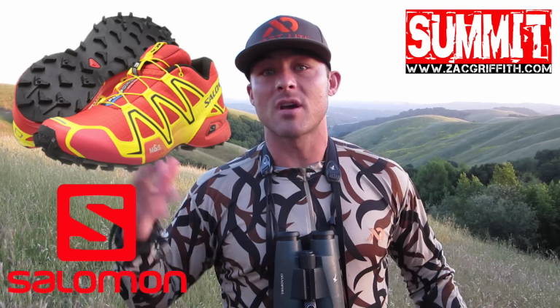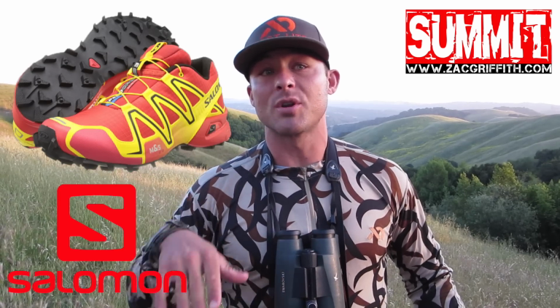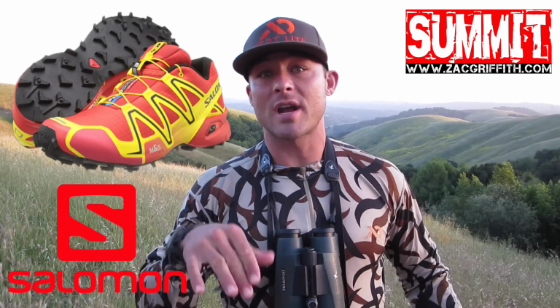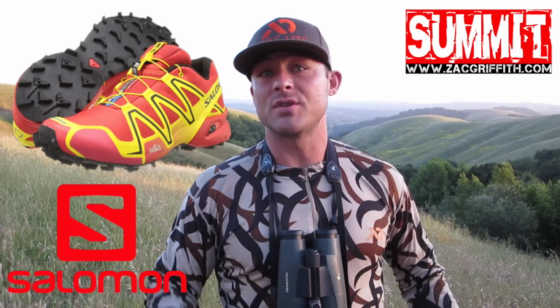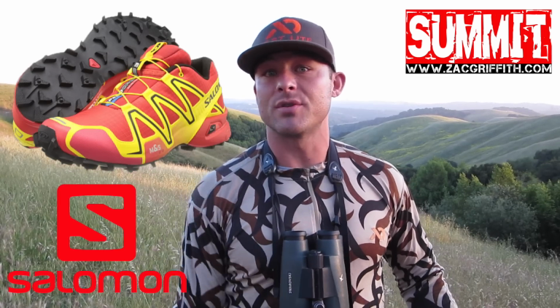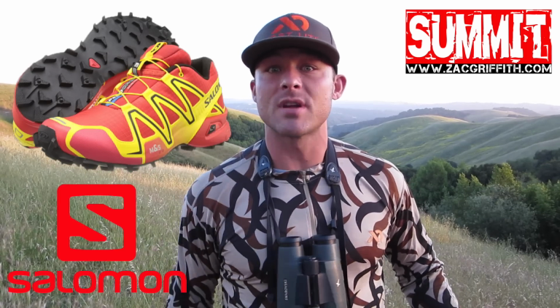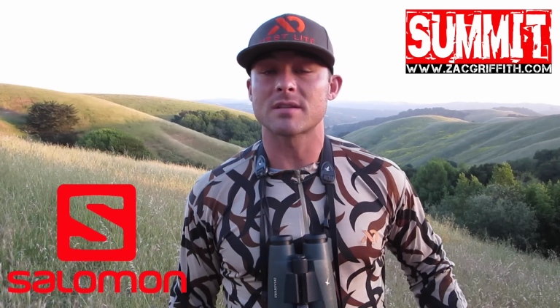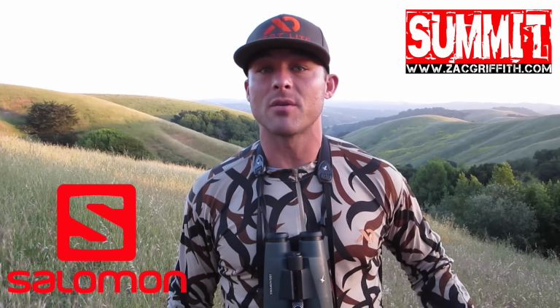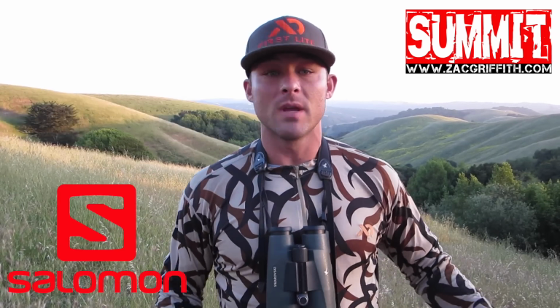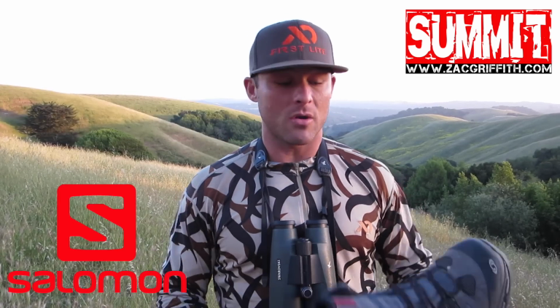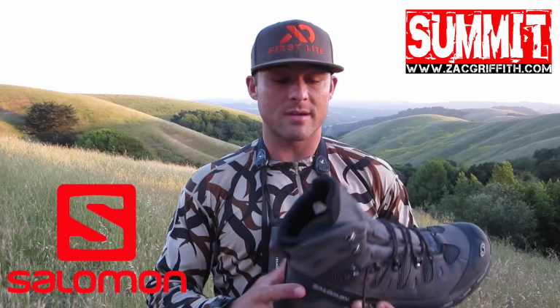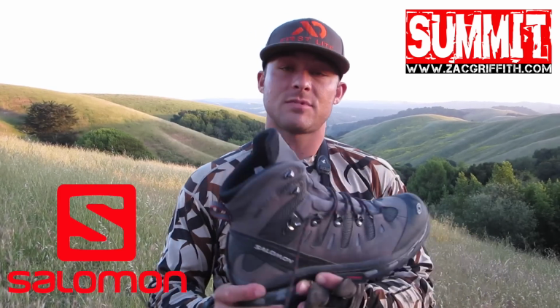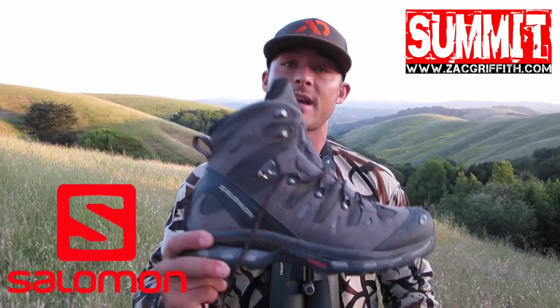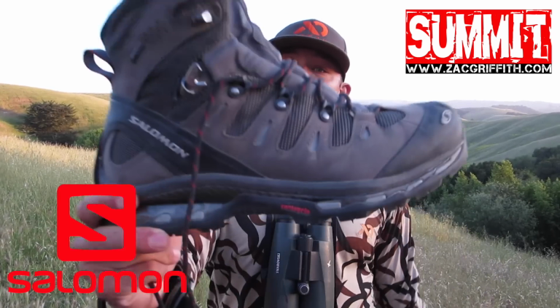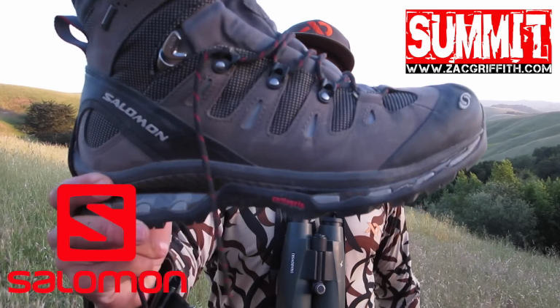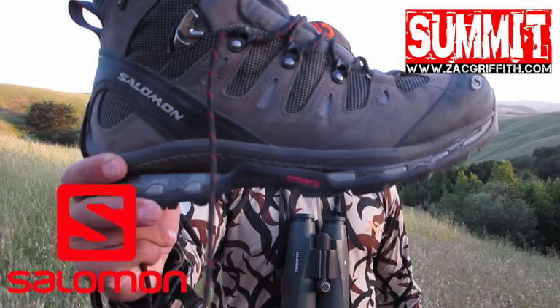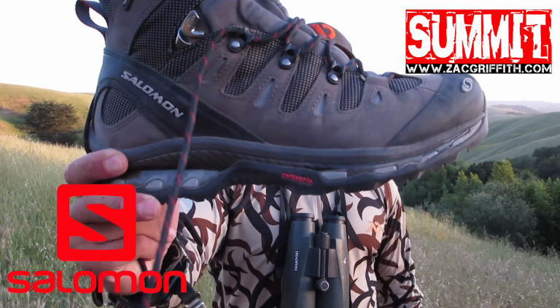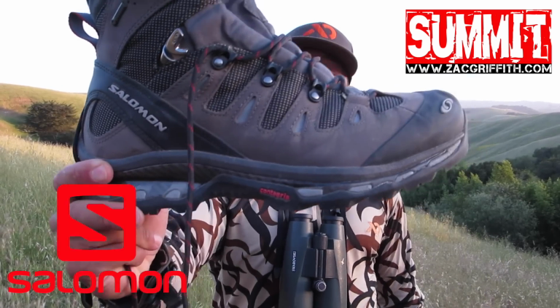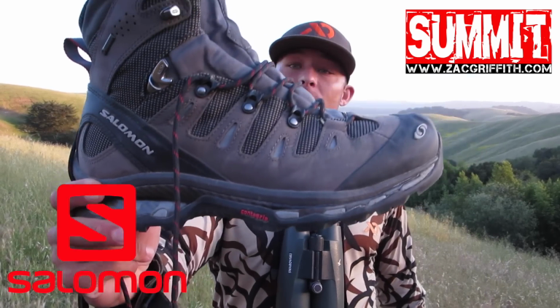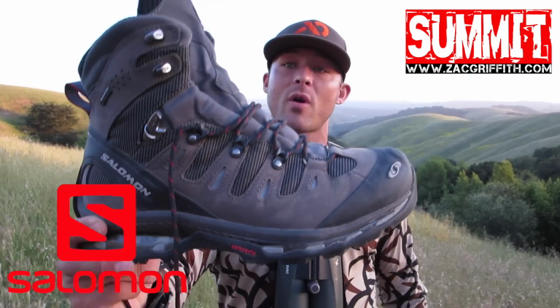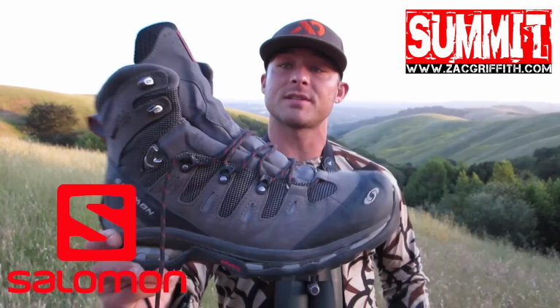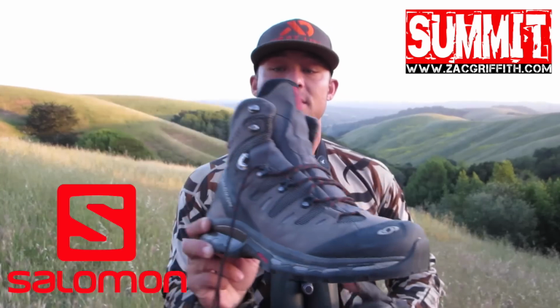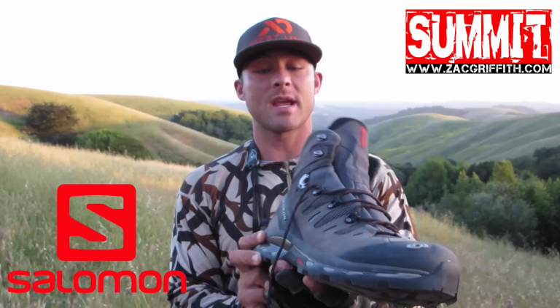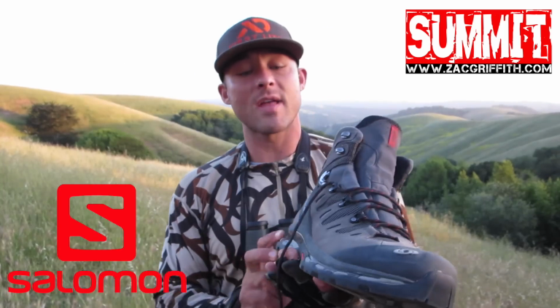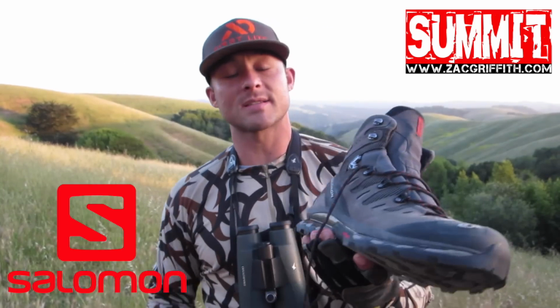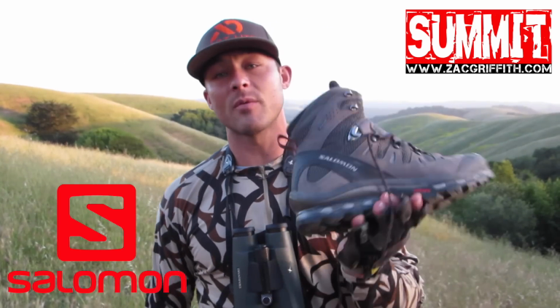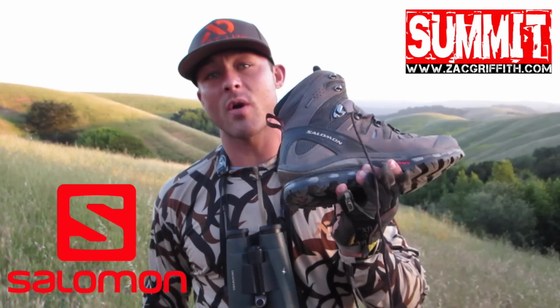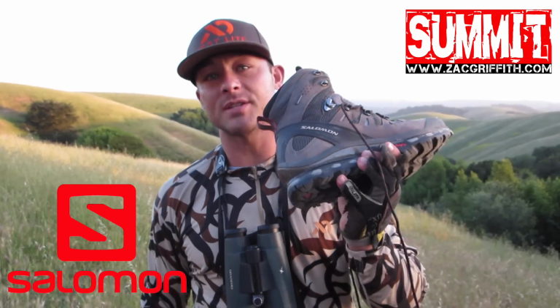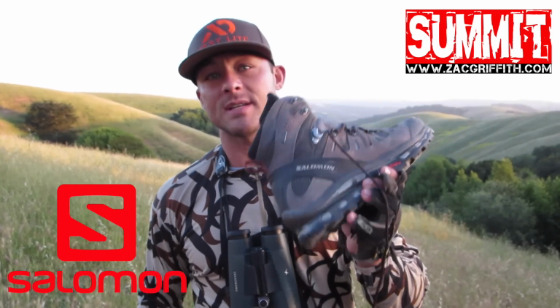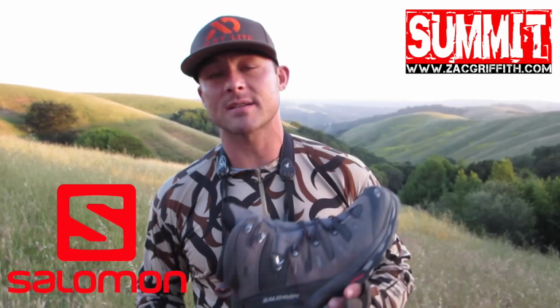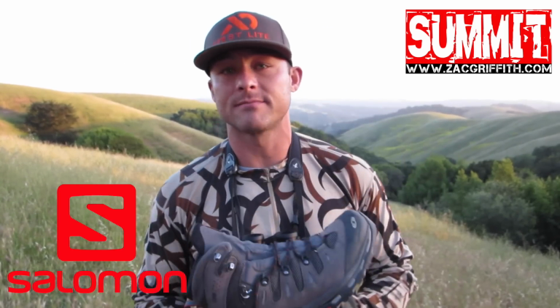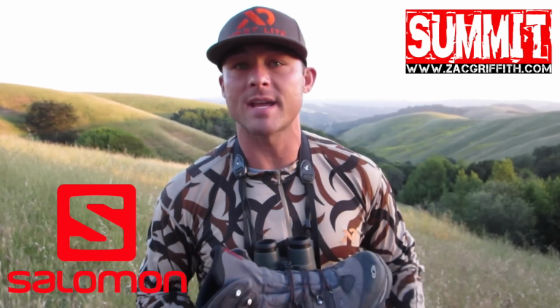Go ahead and check out ZachGriffith.com if you have more questions. Again, that's the Salomon Quest GTX — thanks.